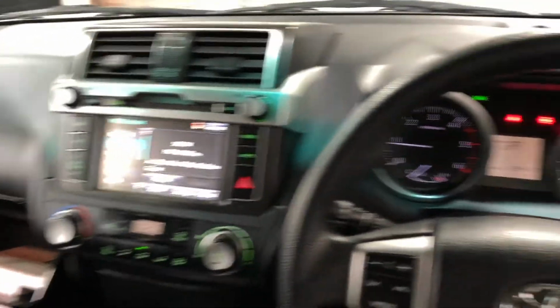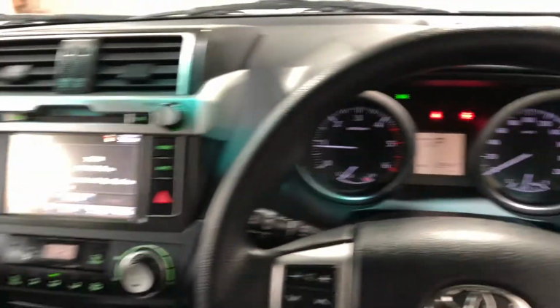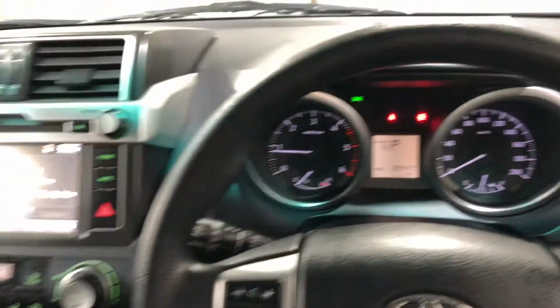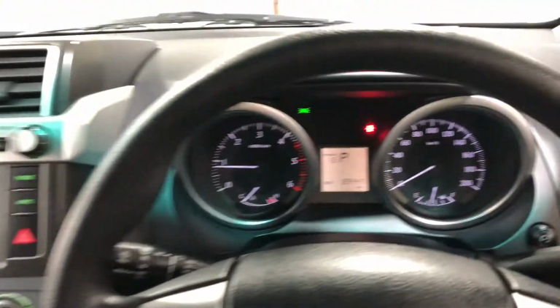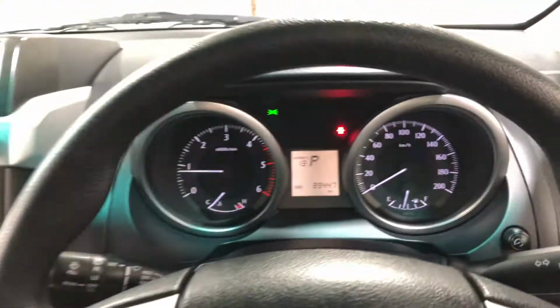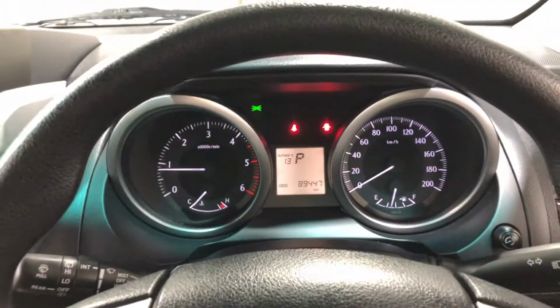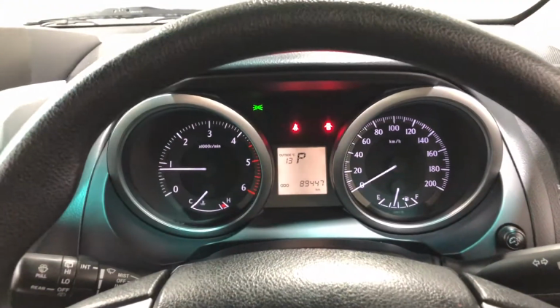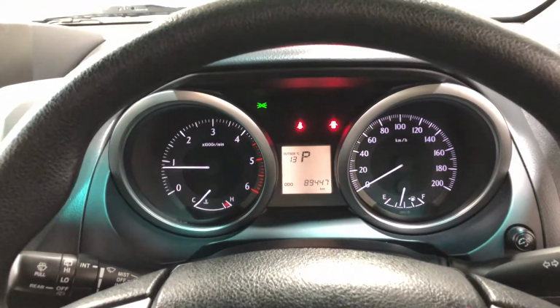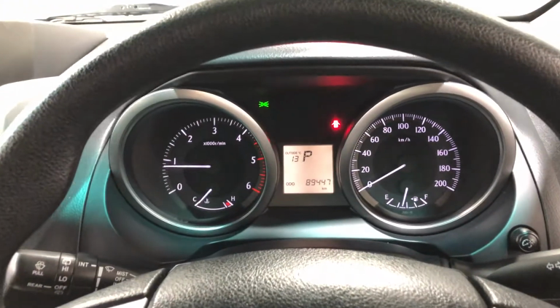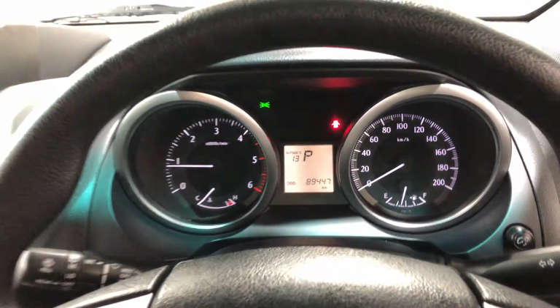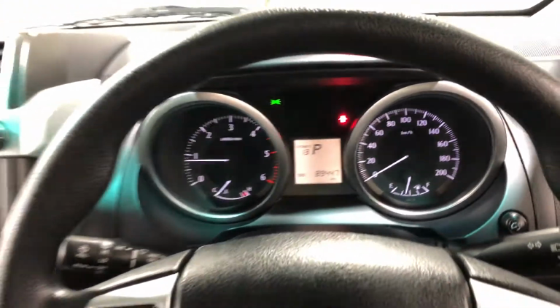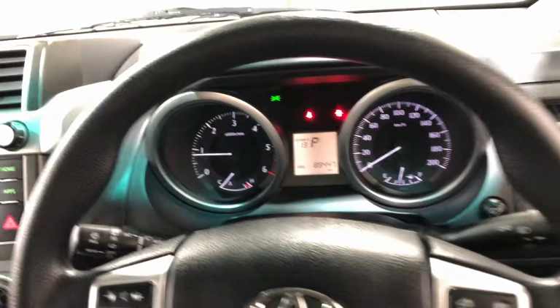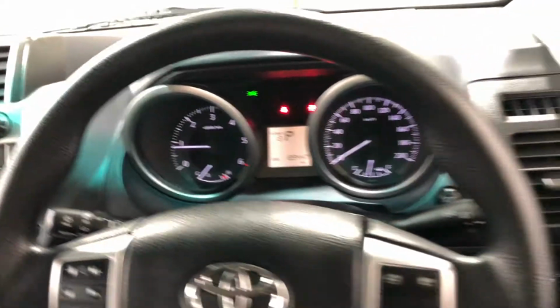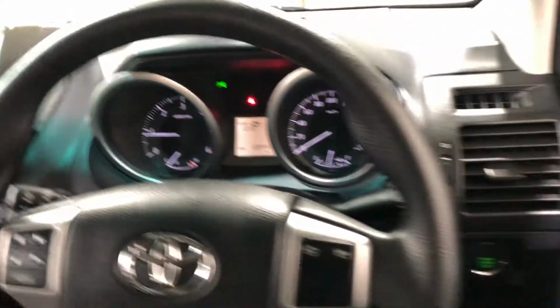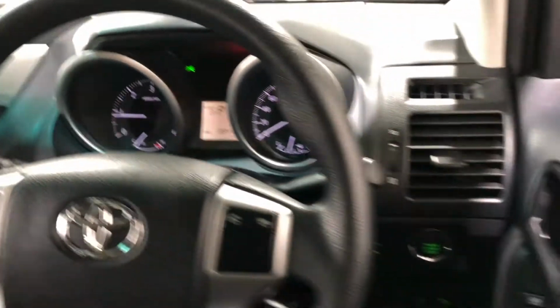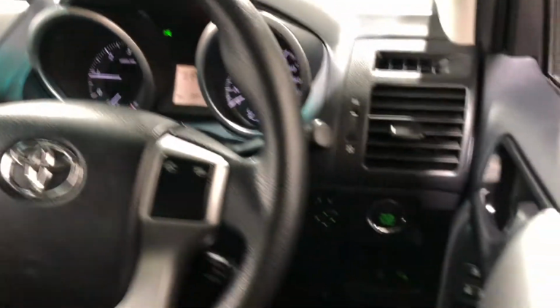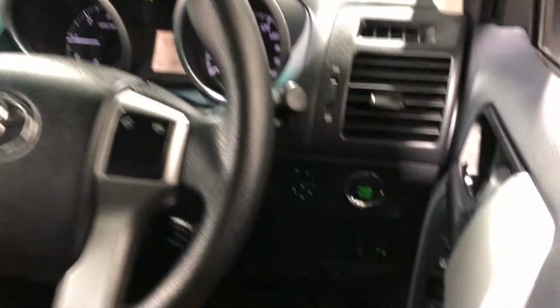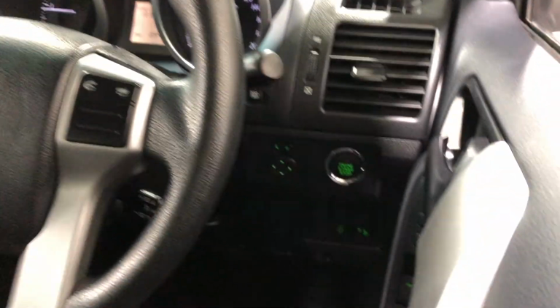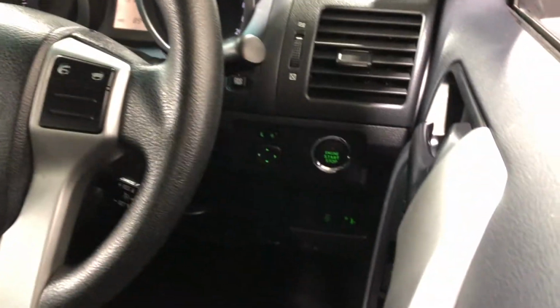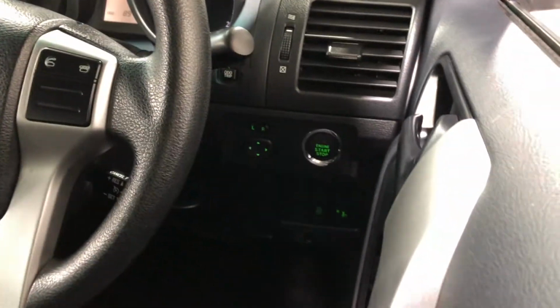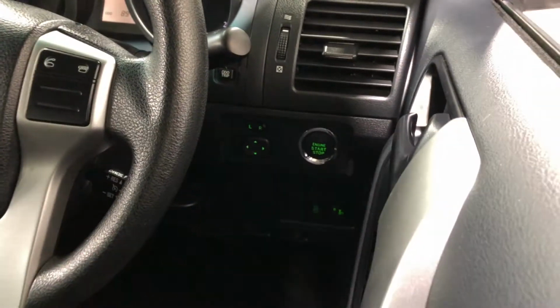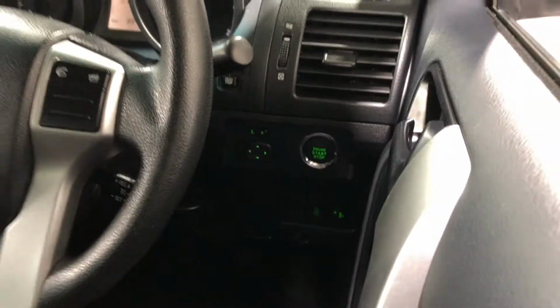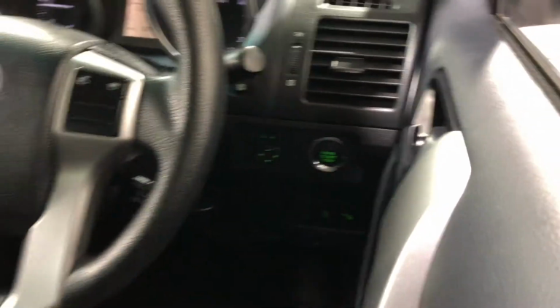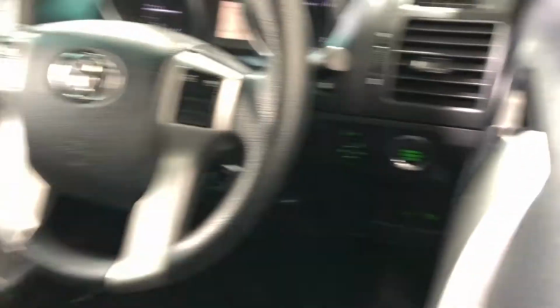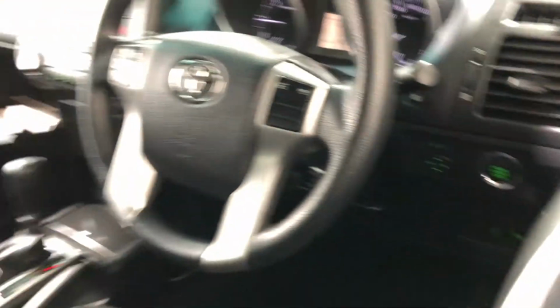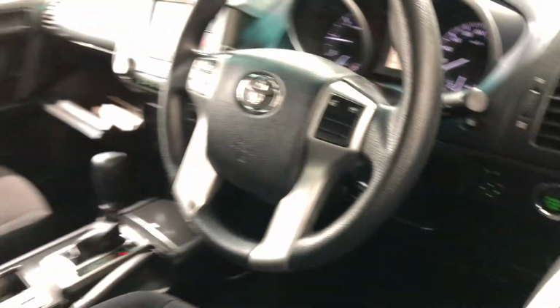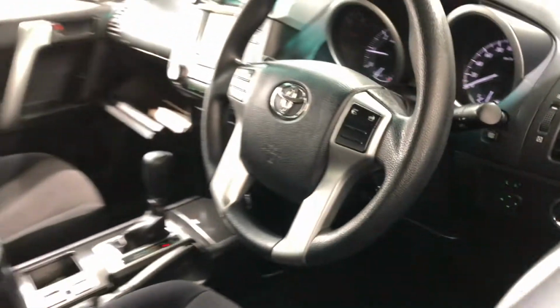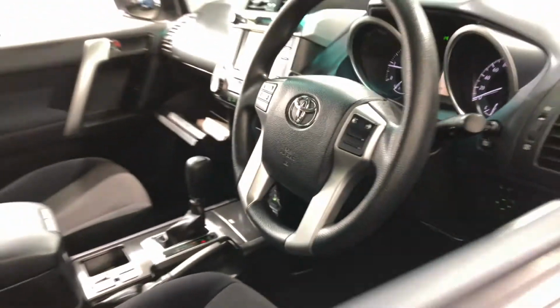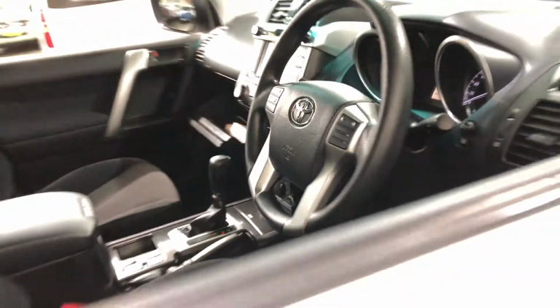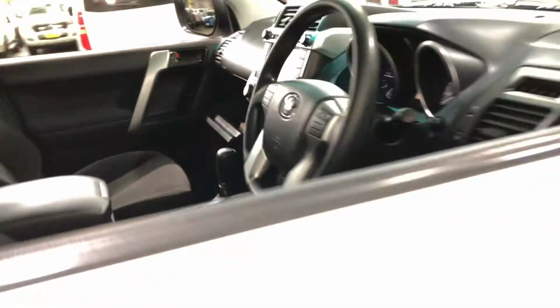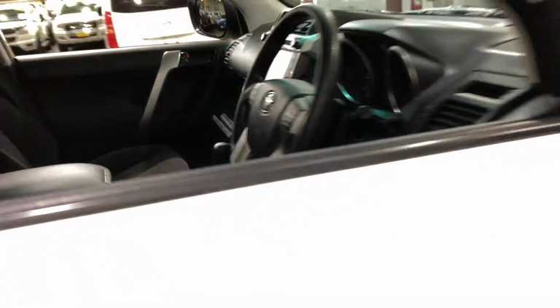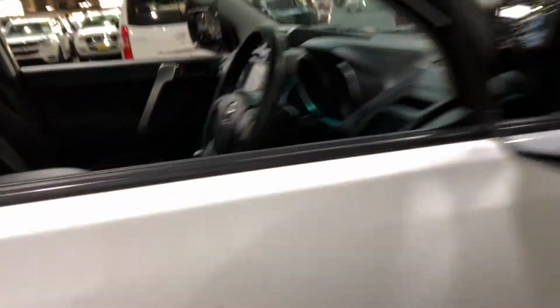This car has travelled 89,000km on the clock. There's also a push button start, and it comes with two sets of keys and a full set of books.